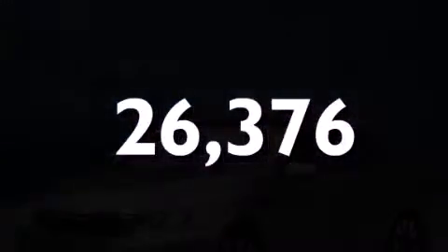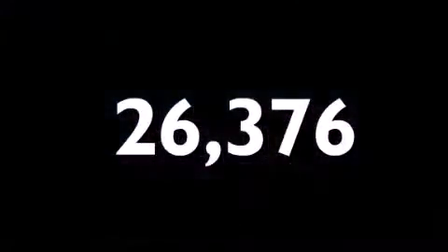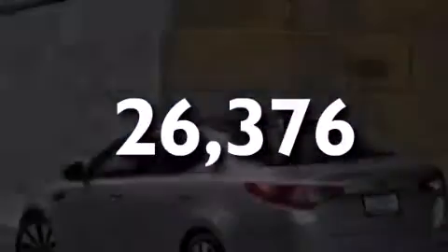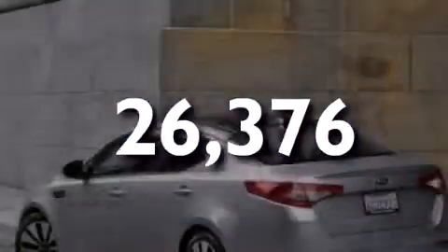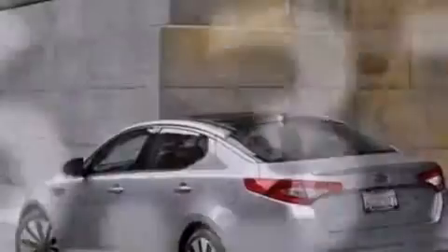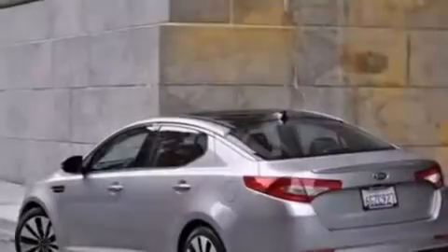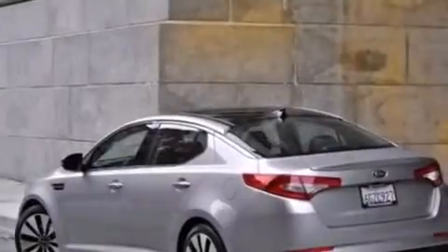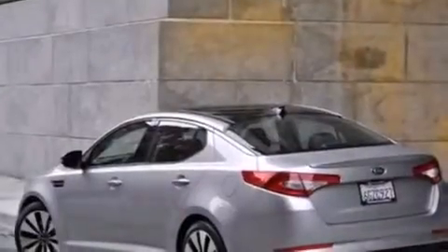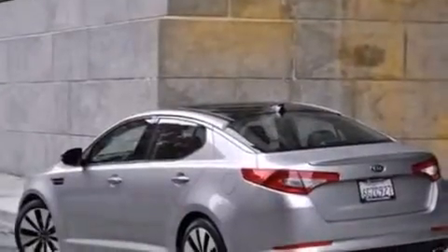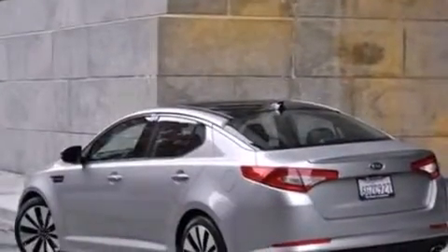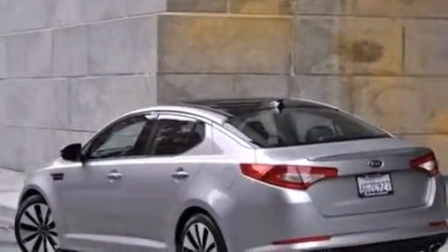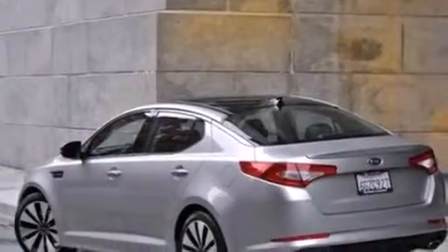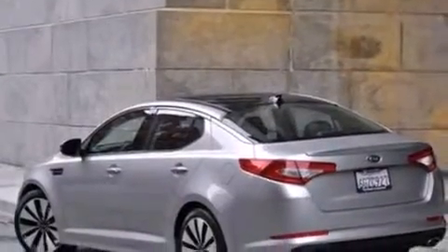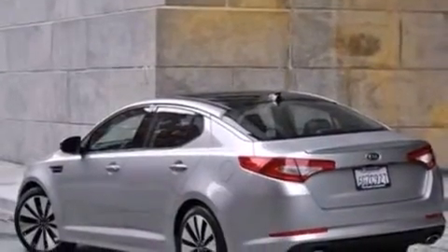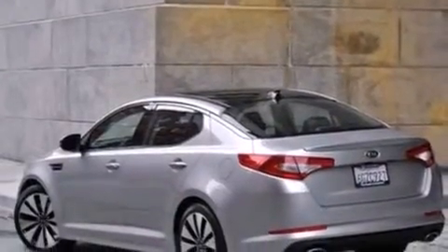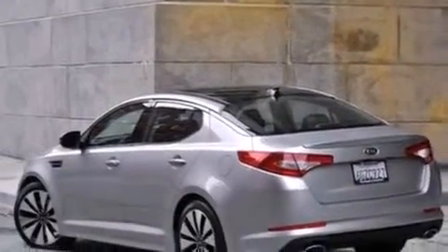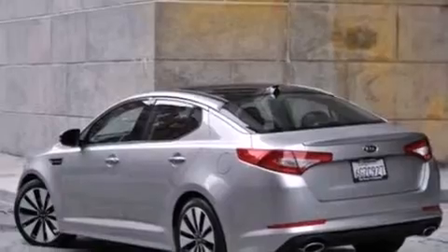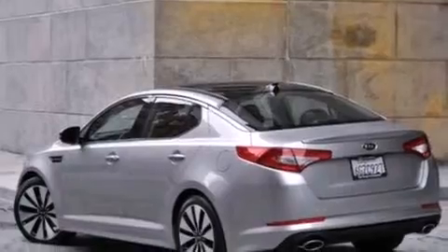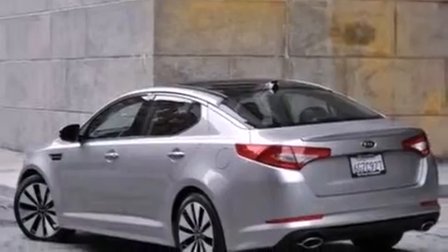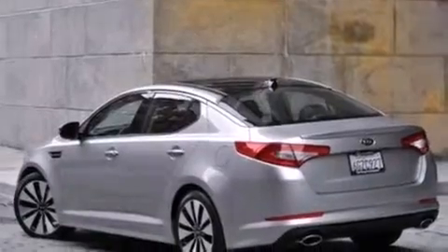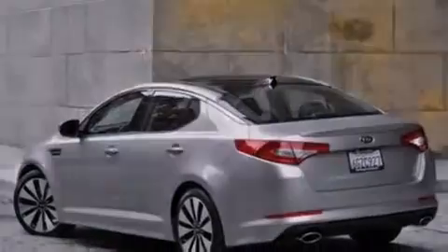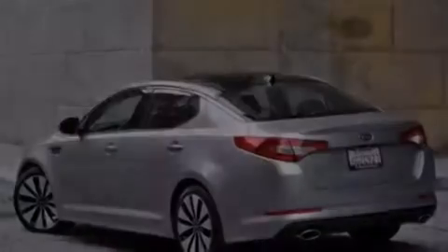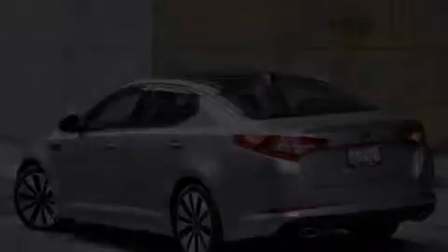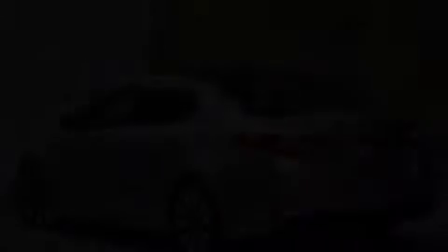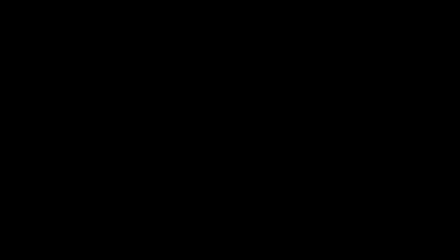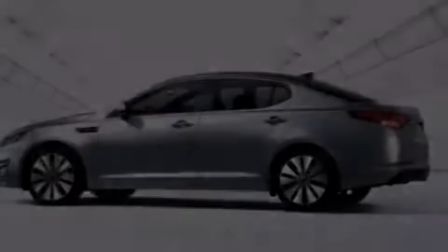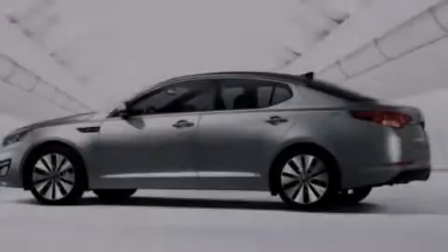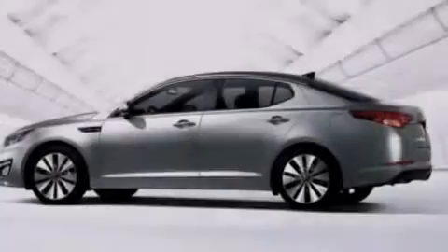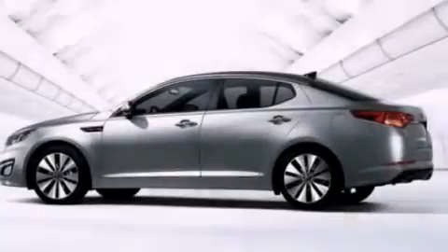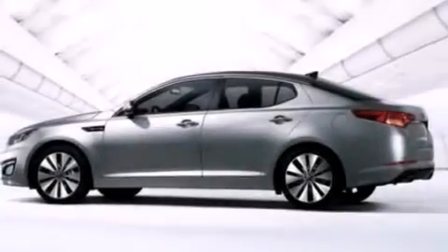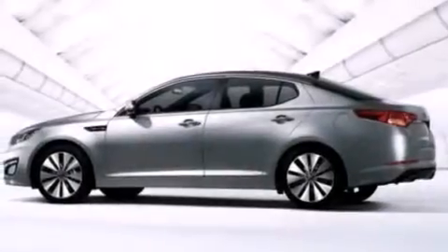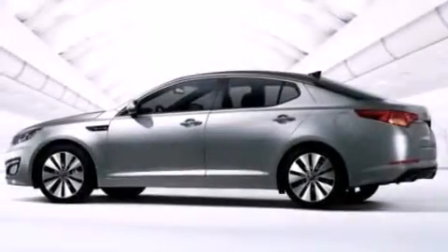With an EPA estimated rating of 35 miles per gallon on the highway, this vehicle pays off in the long run.